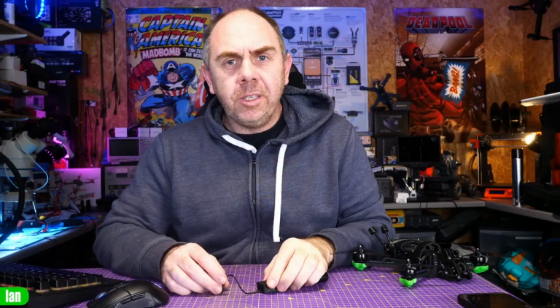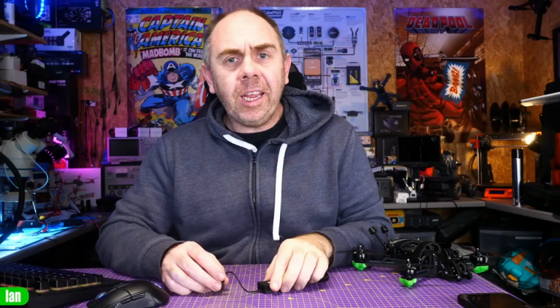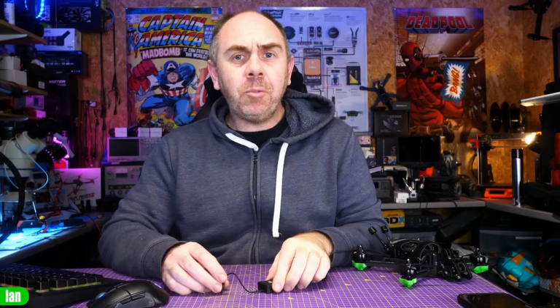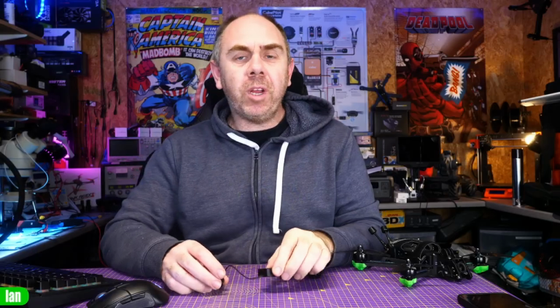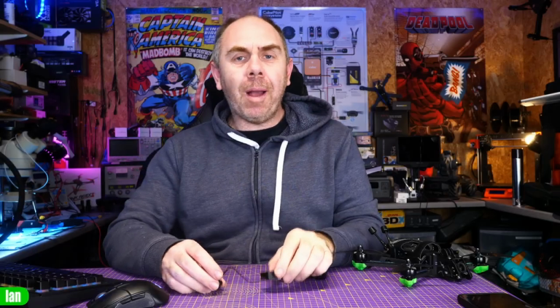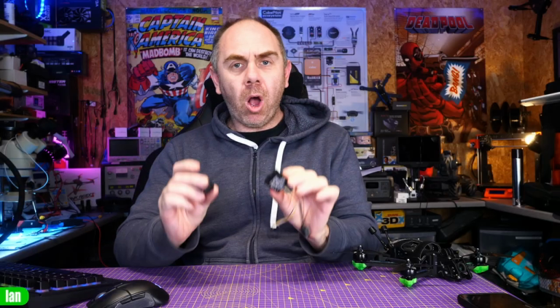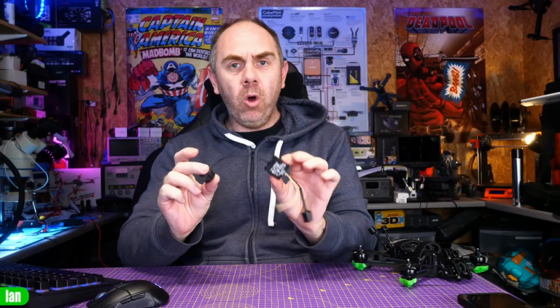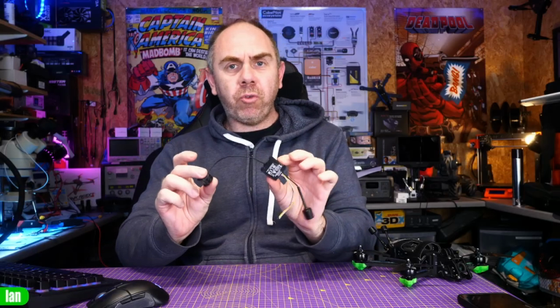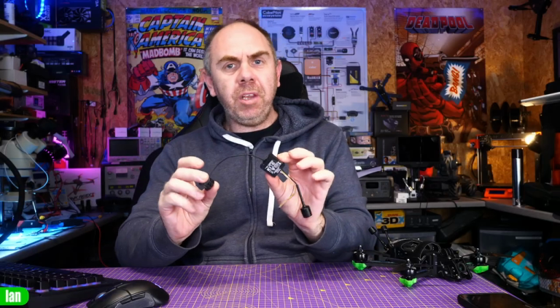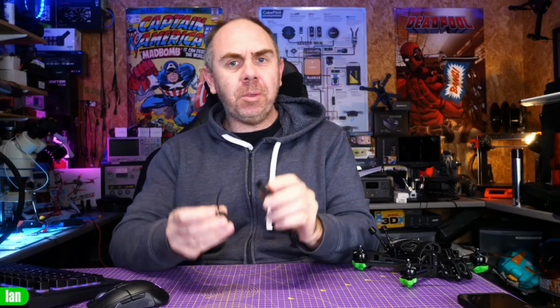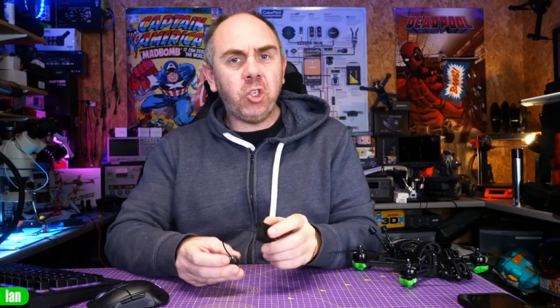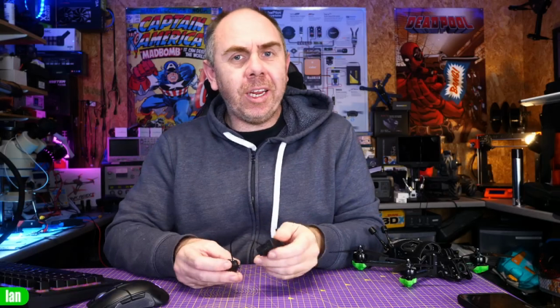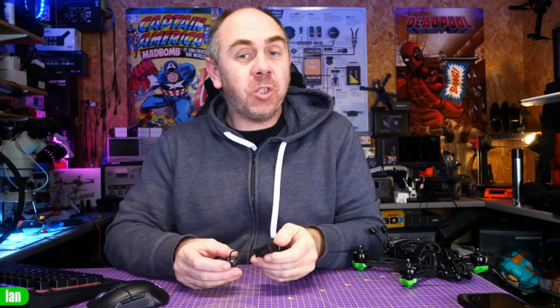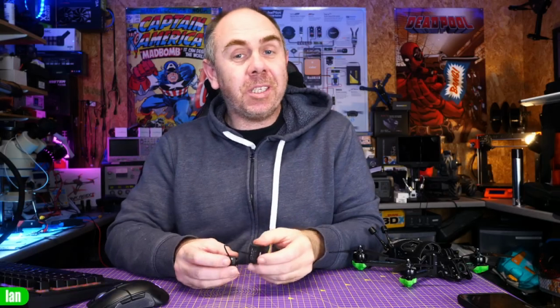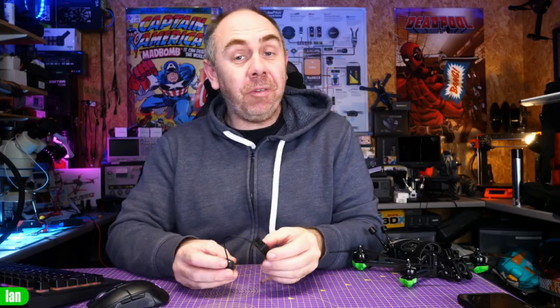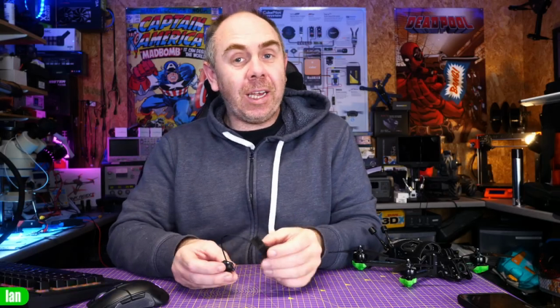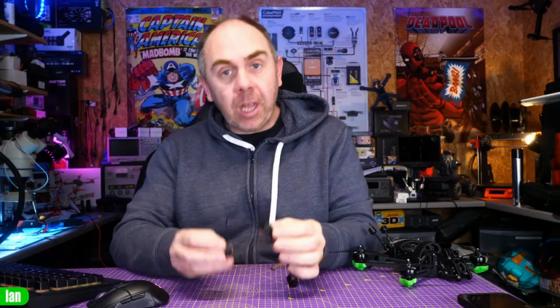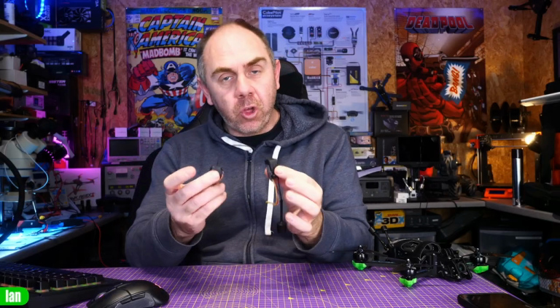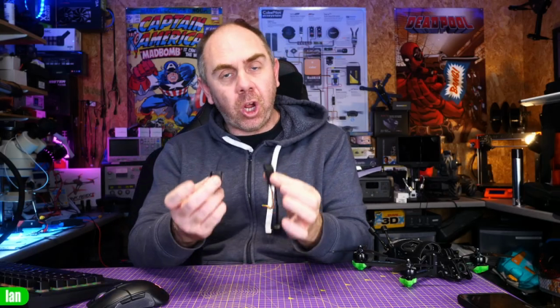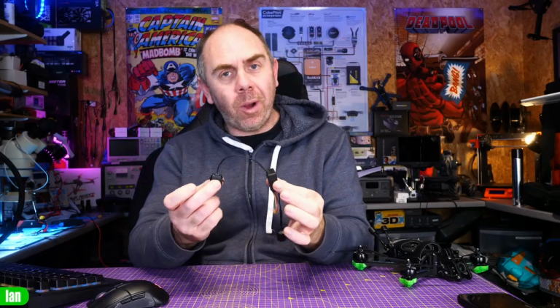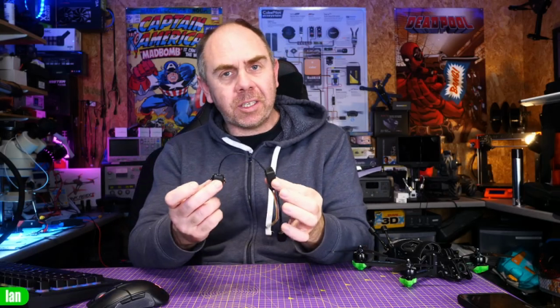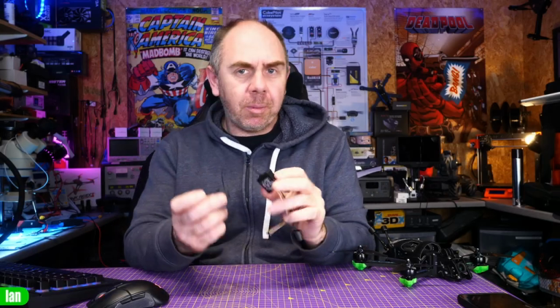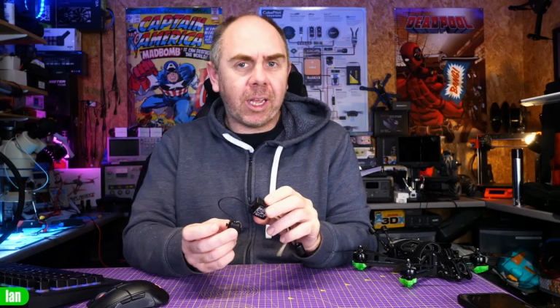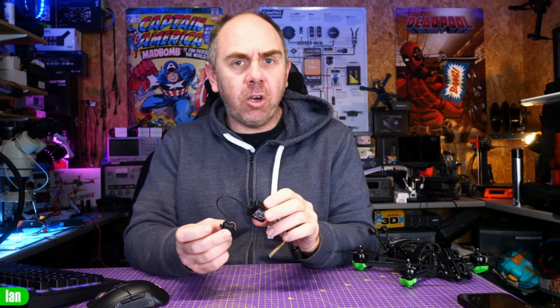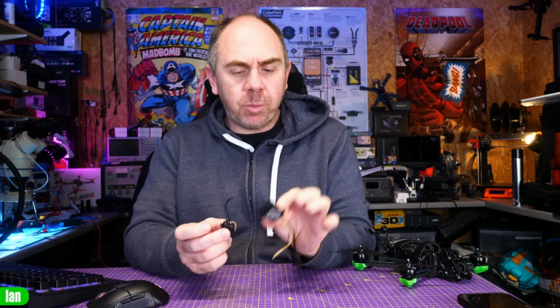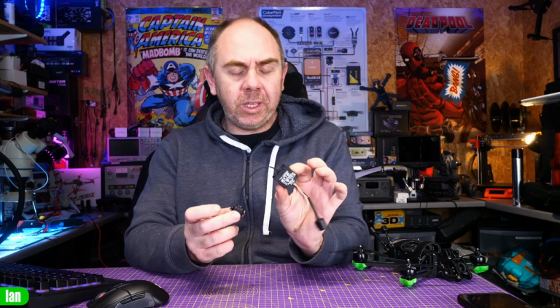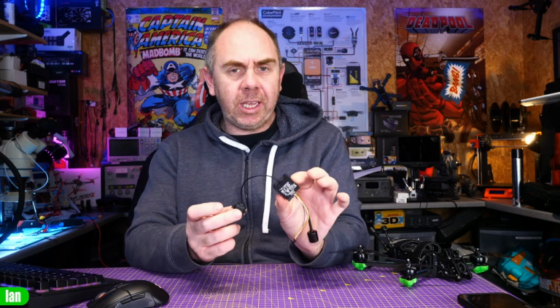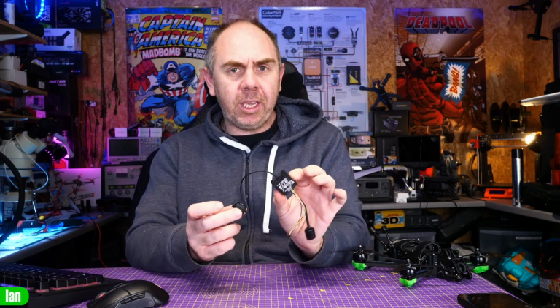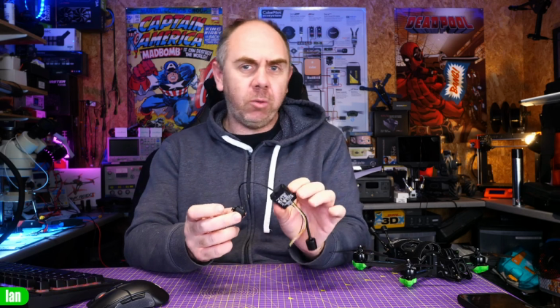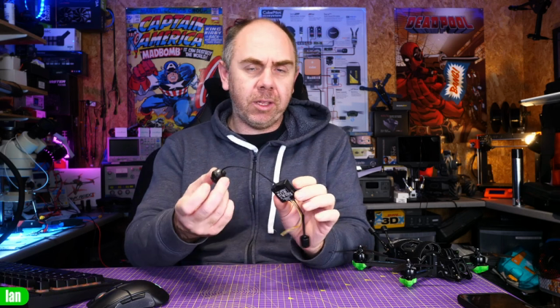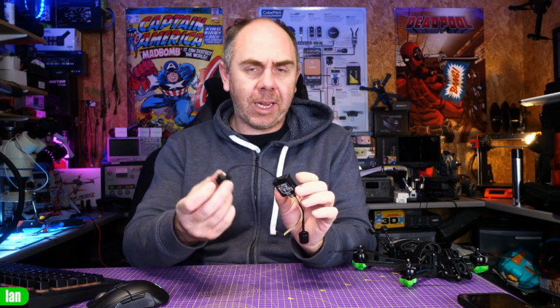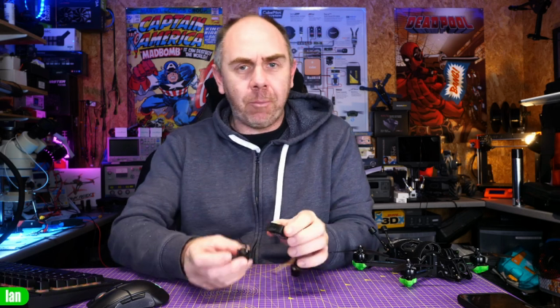Today I'm talking about O3 from DJI and specifically the coax cable that goes between the air unit and the camera.